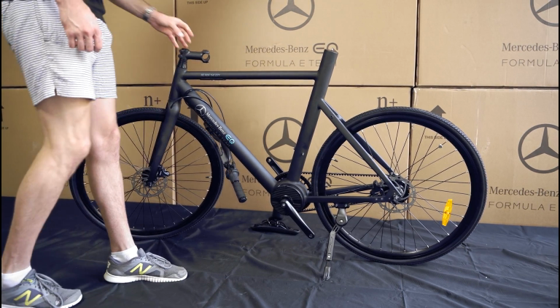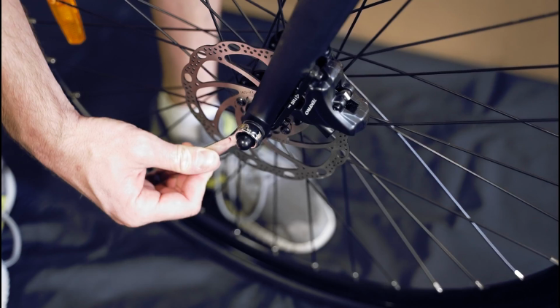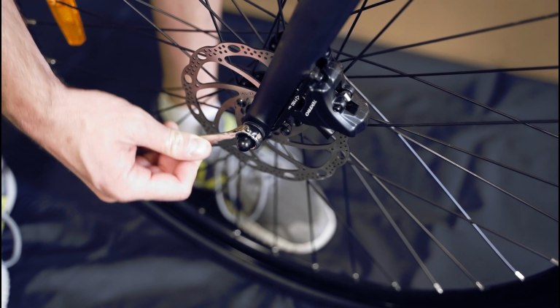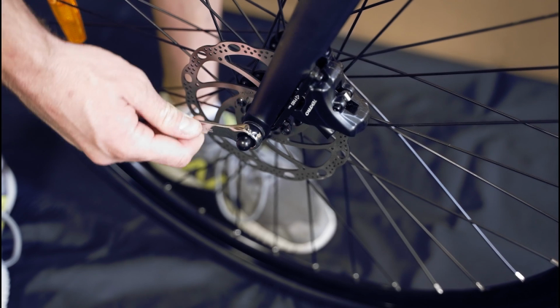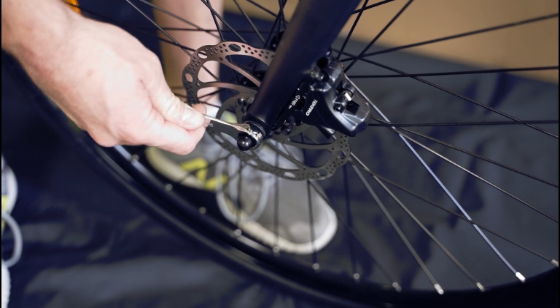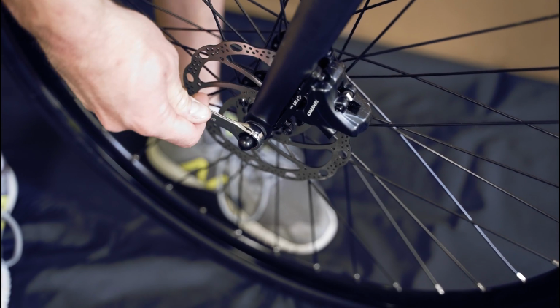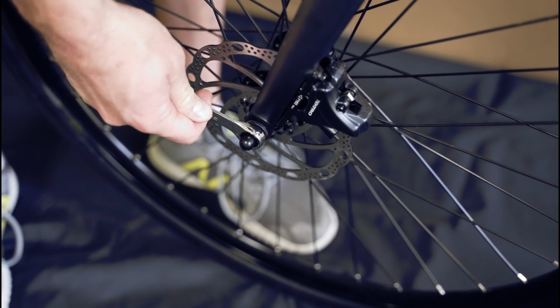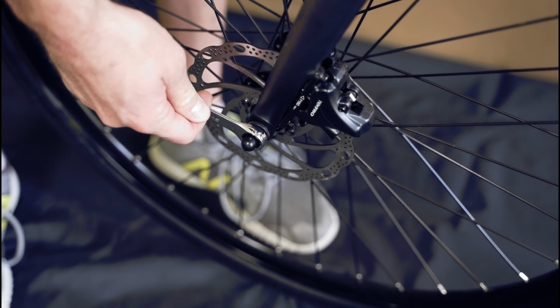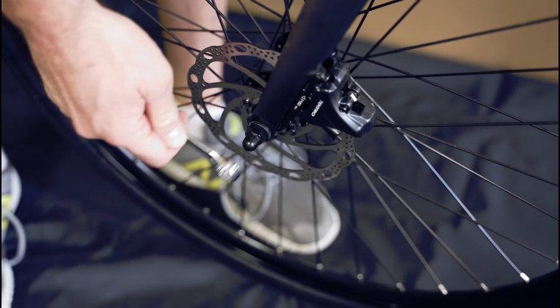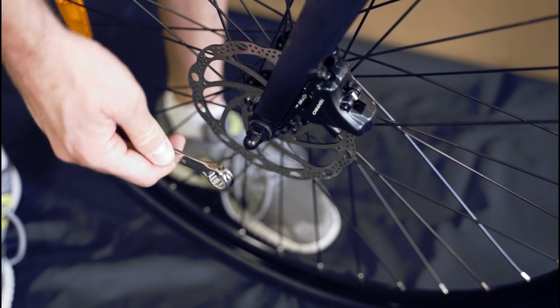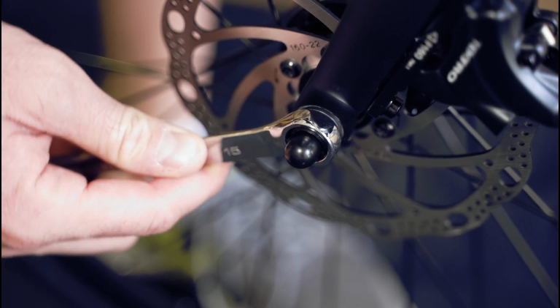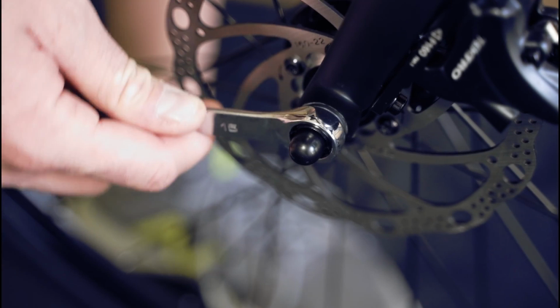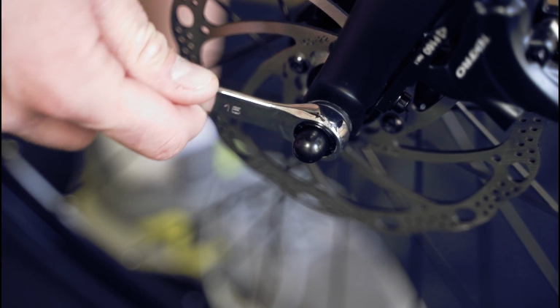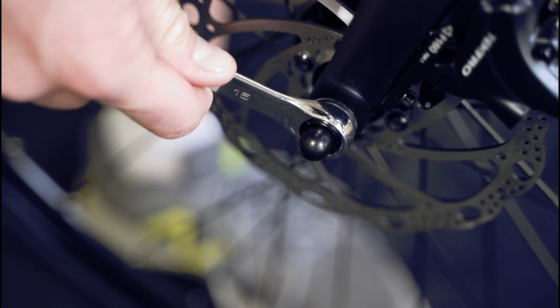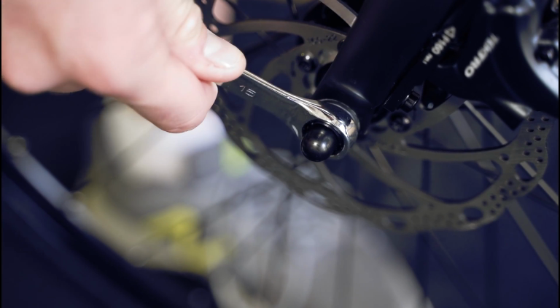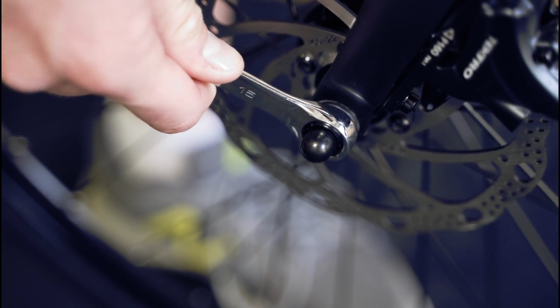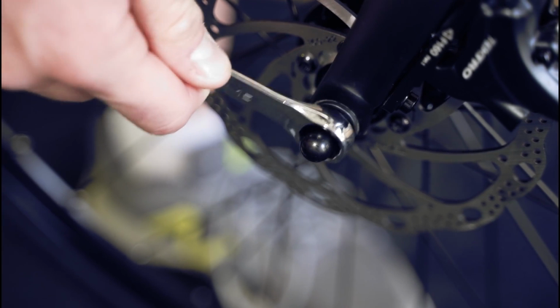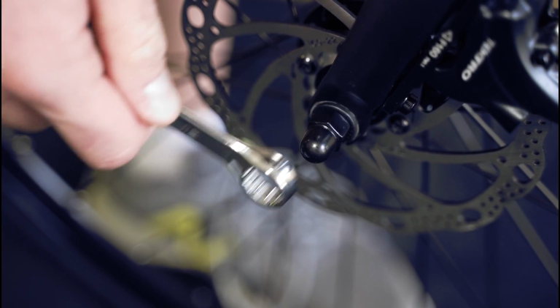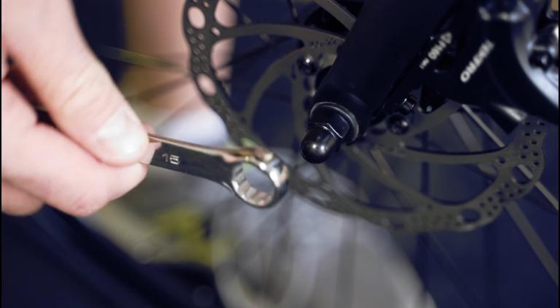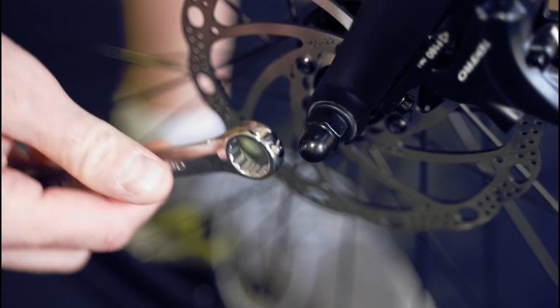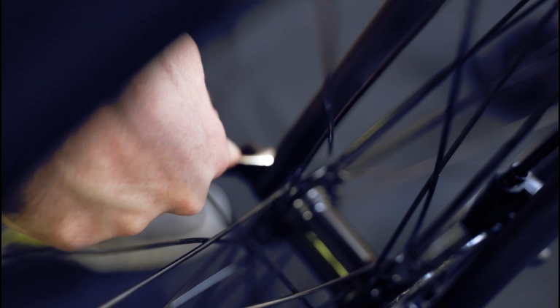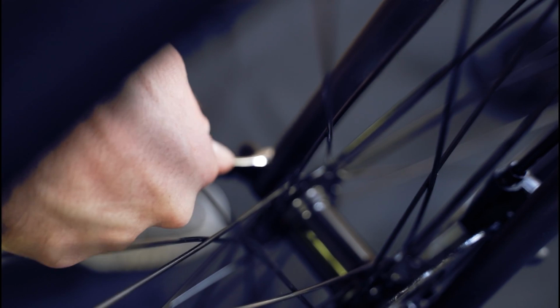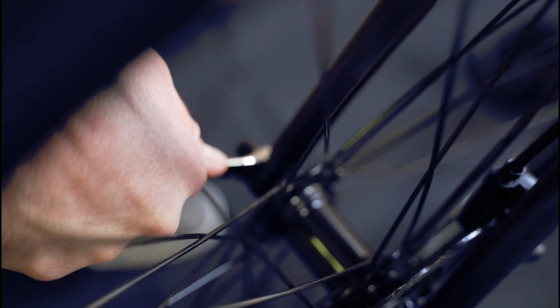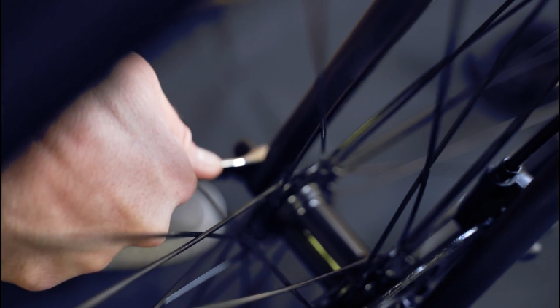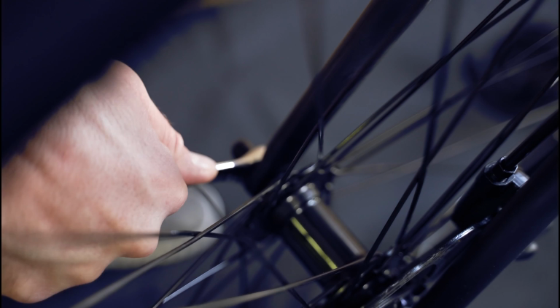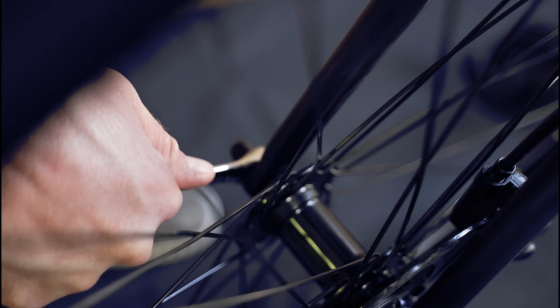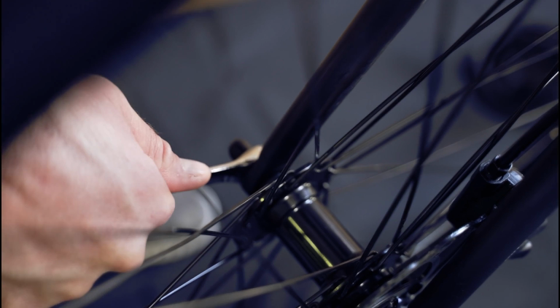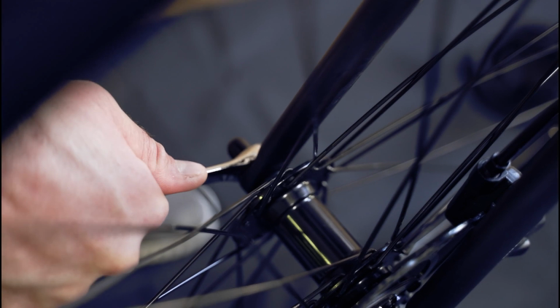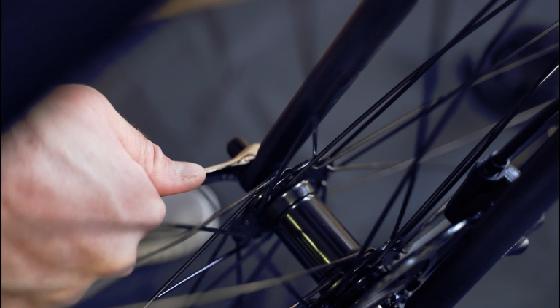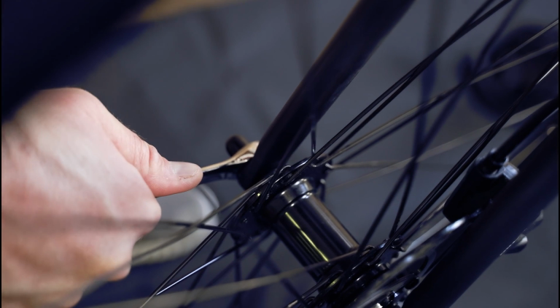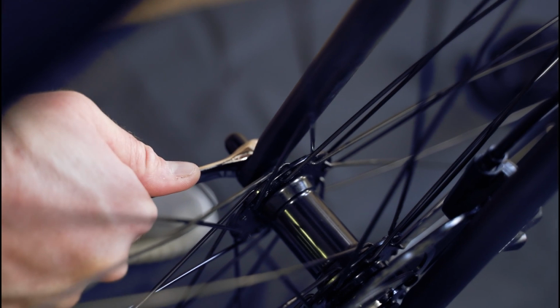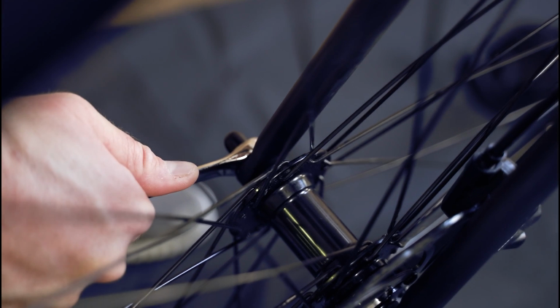Now finish tightening the front wheel nuts. Make sure you tighten them to specification and sufficiently so they will not become loose while riding.